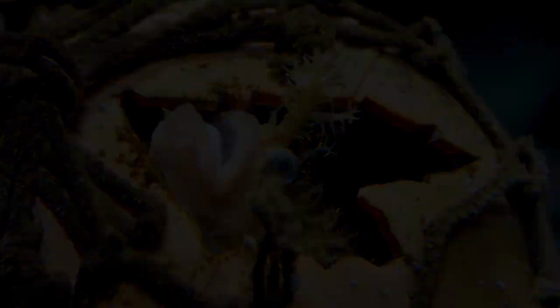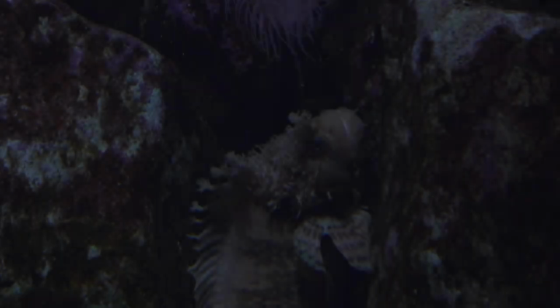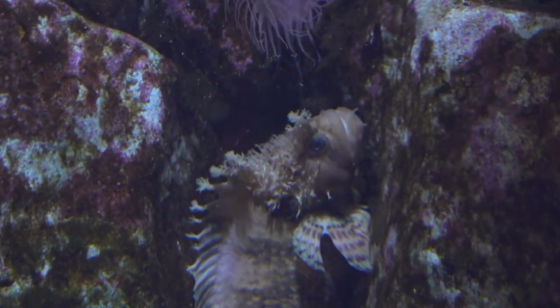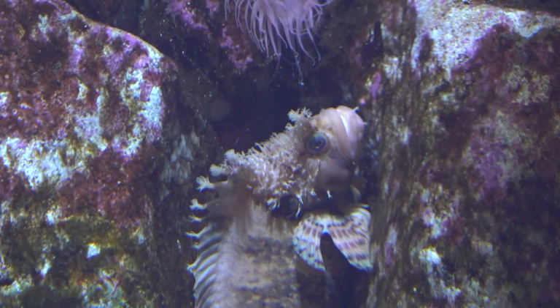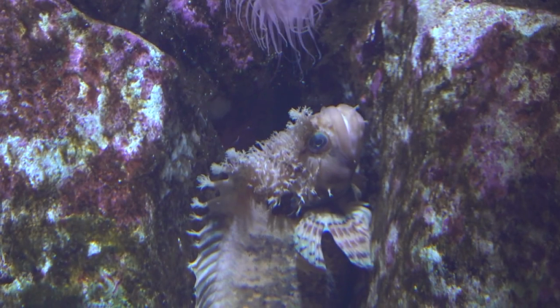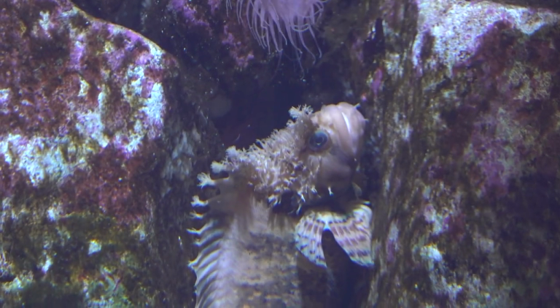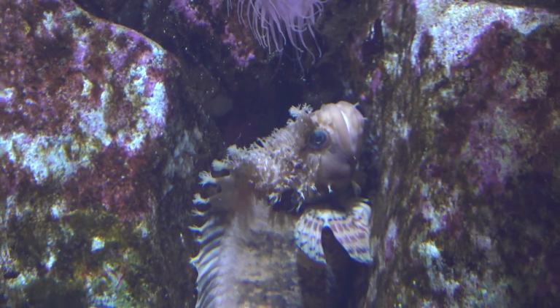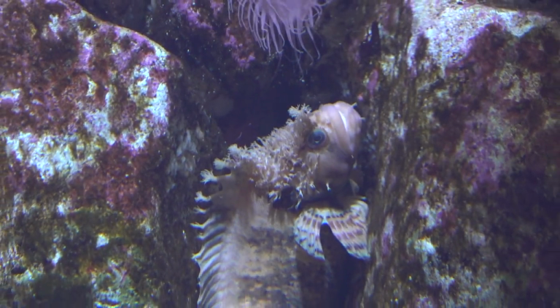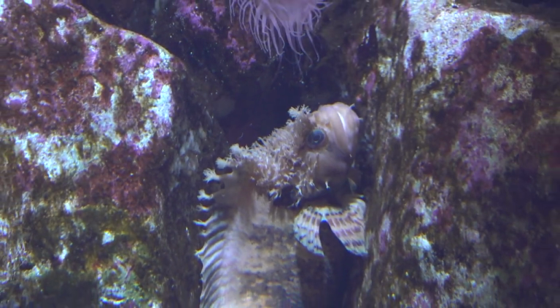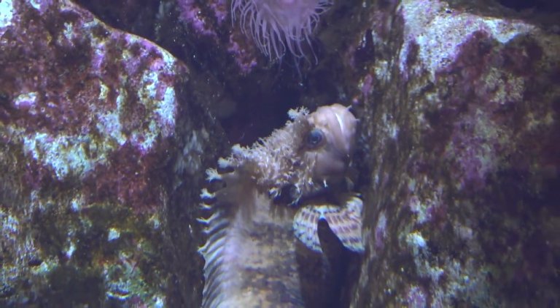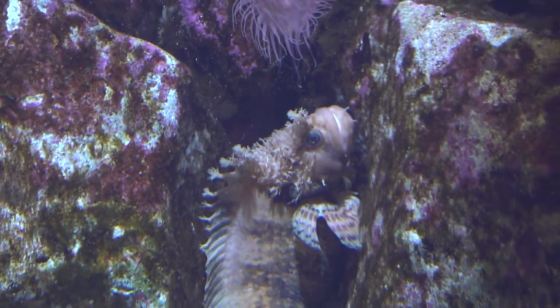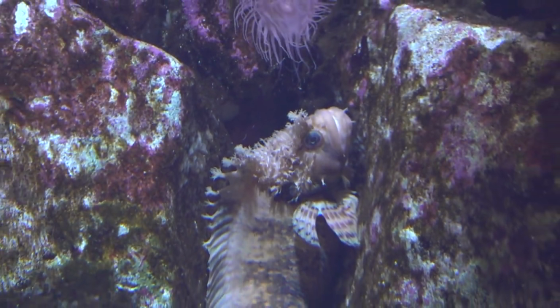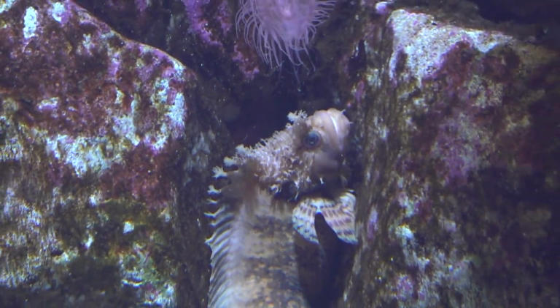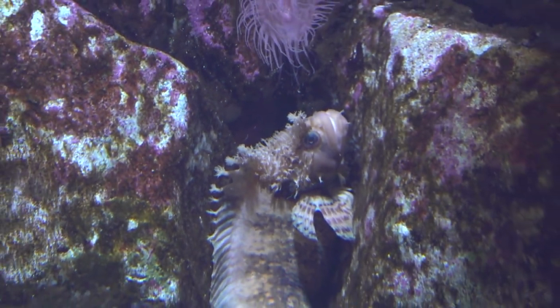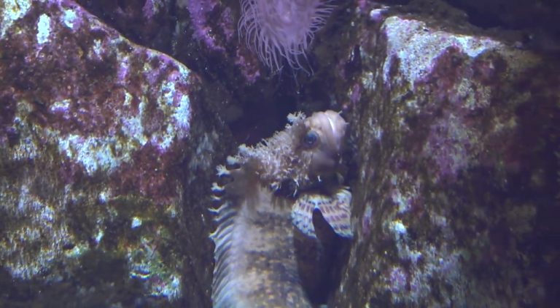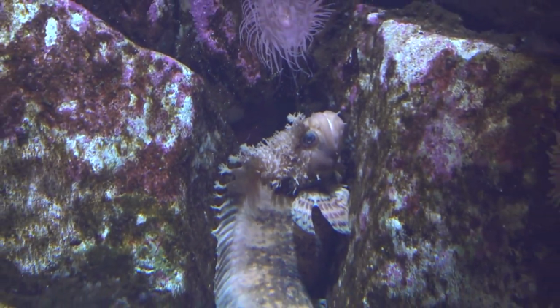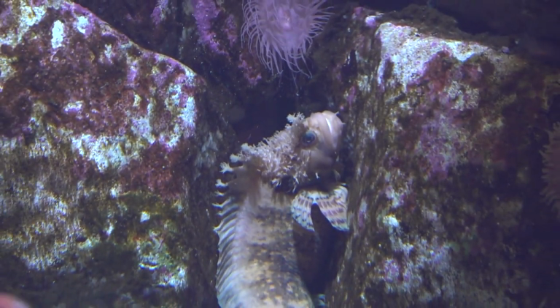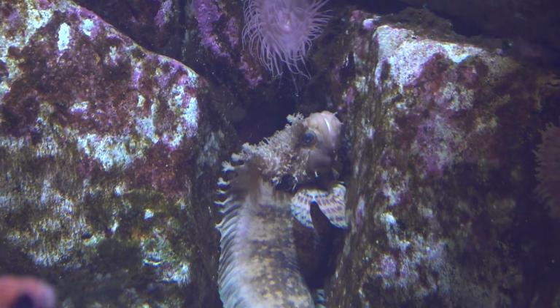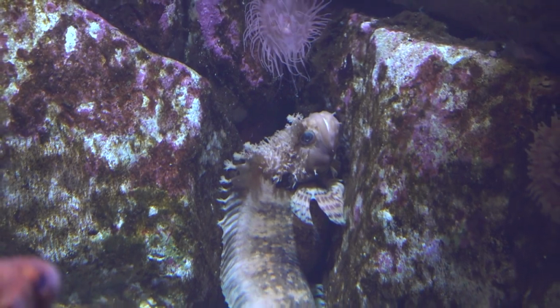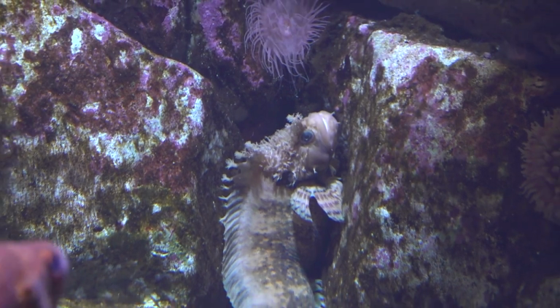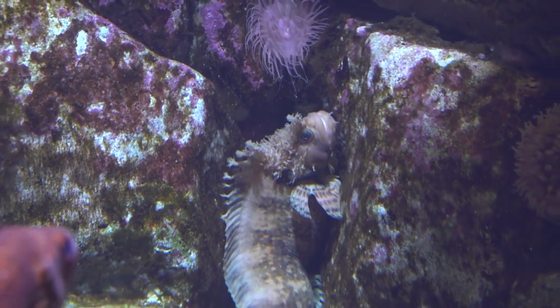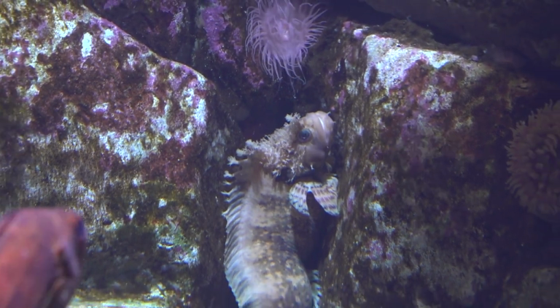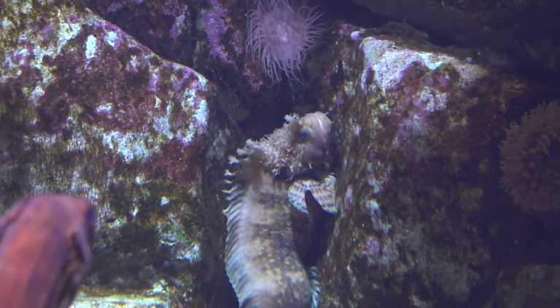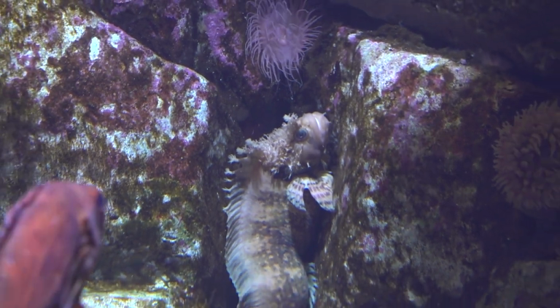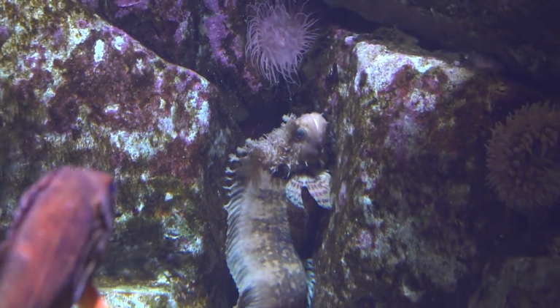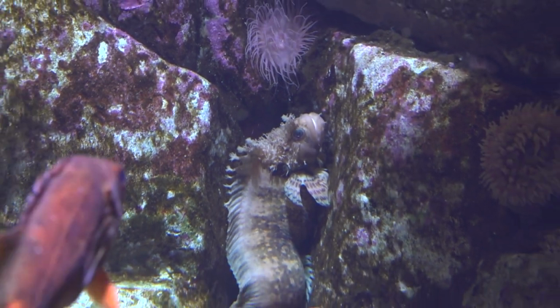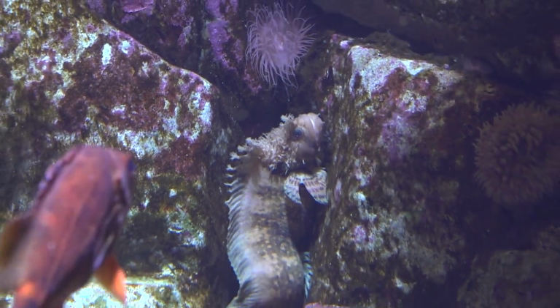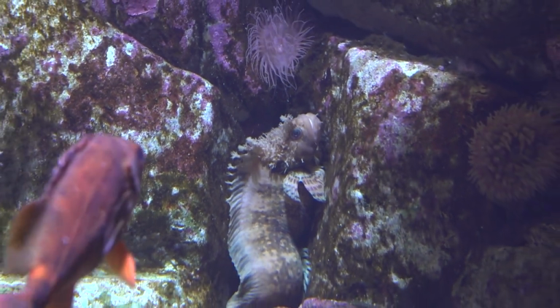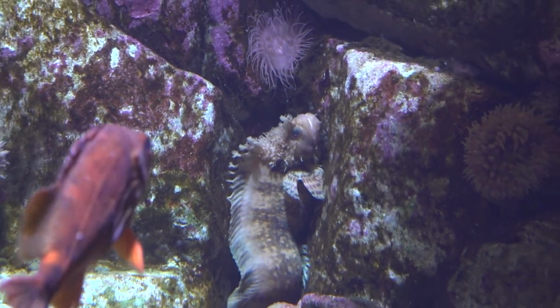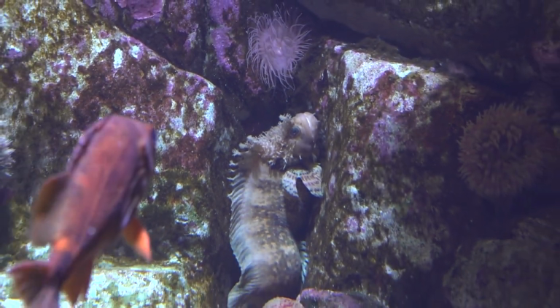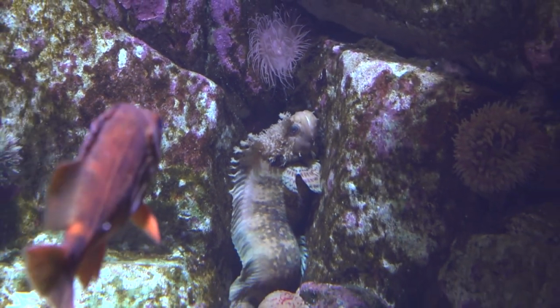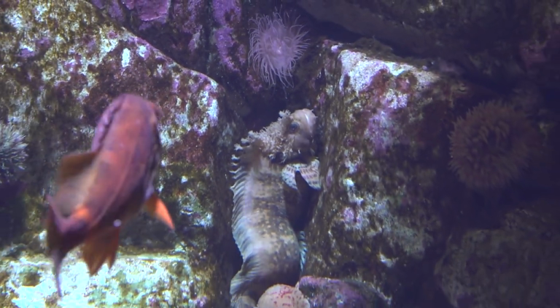My favorite fish is the decorated war bonnet because they look like something out of a Dr. Seuss book.